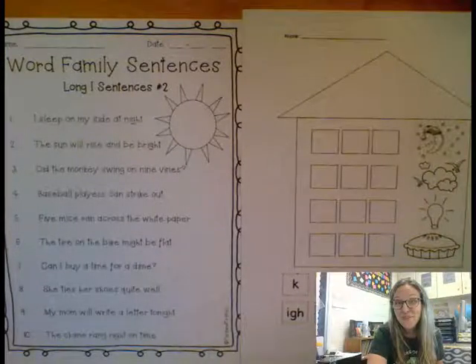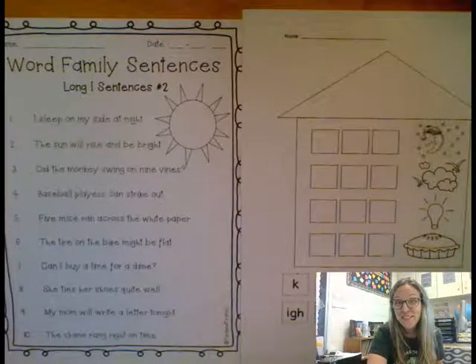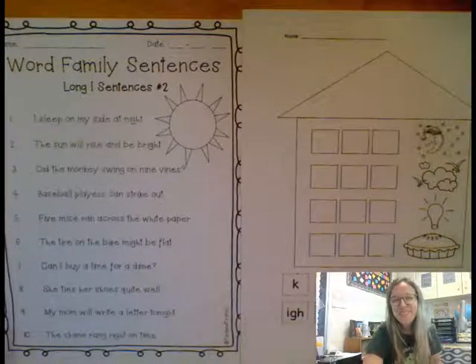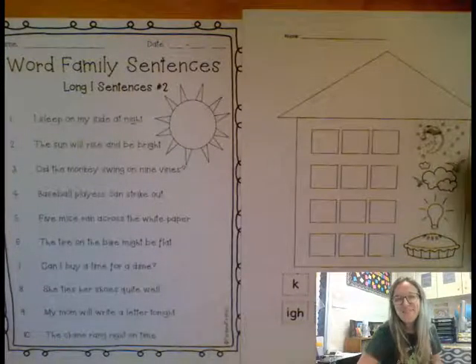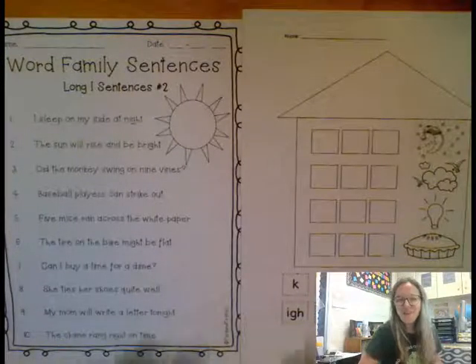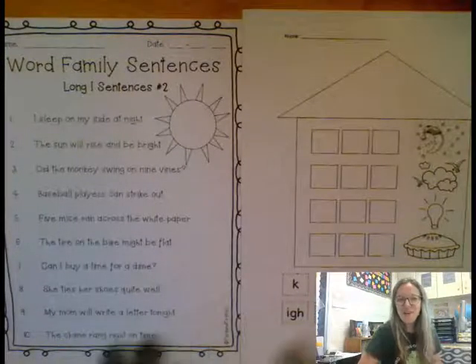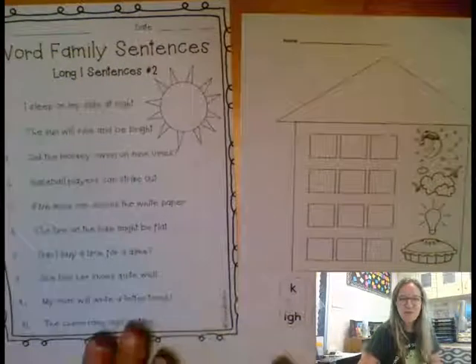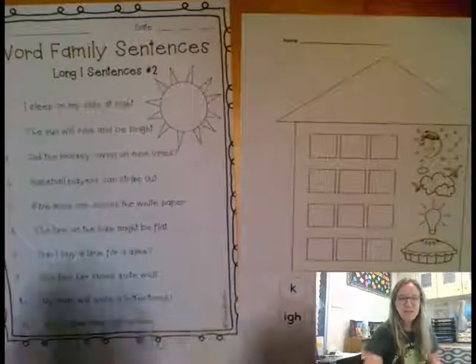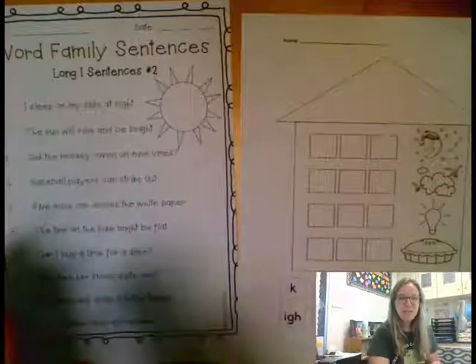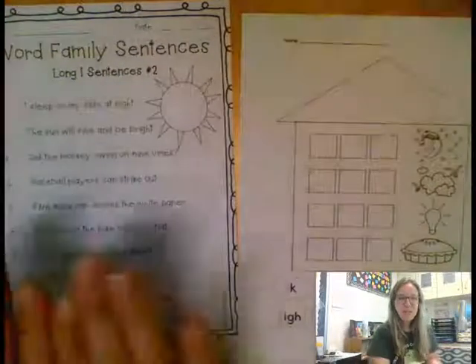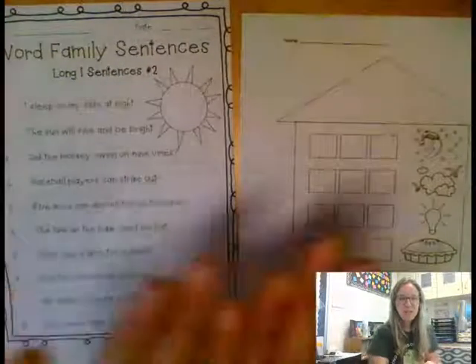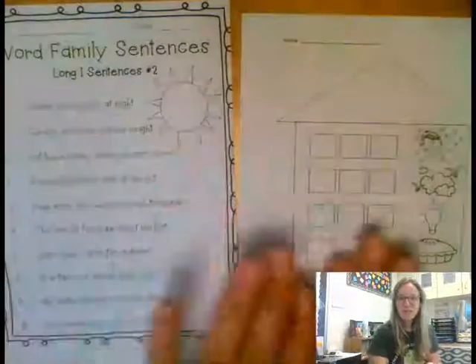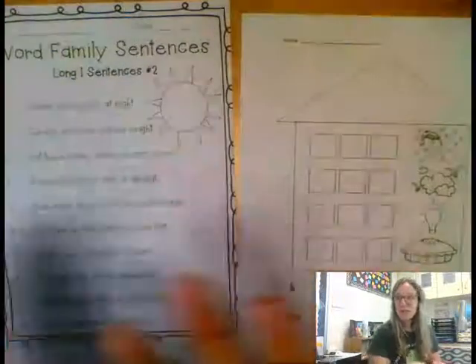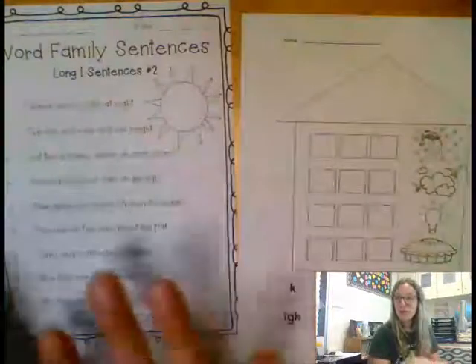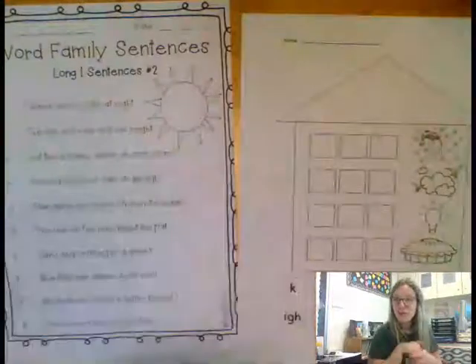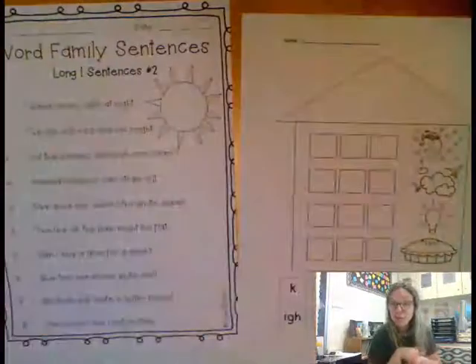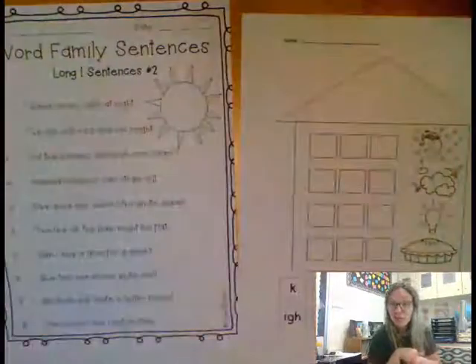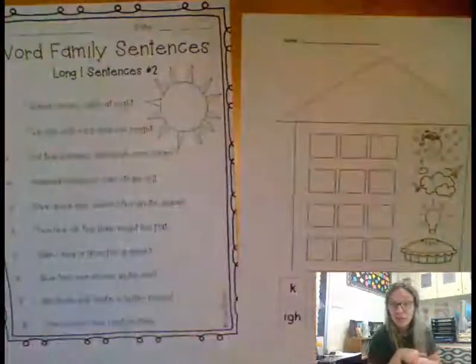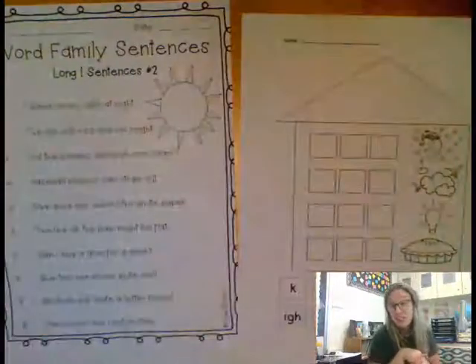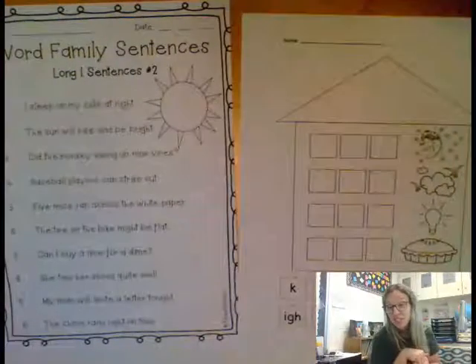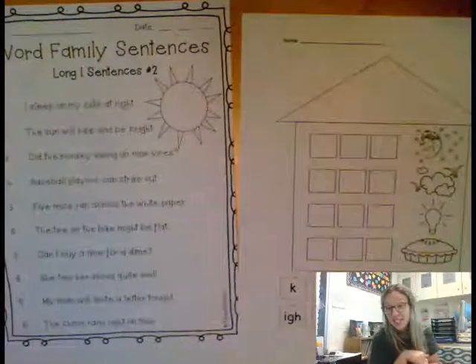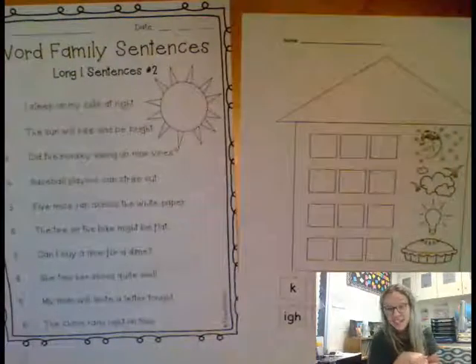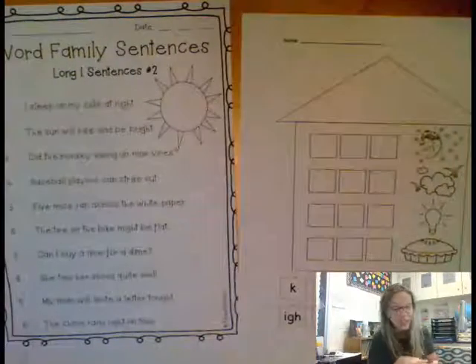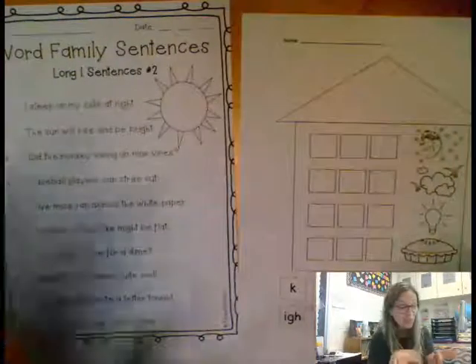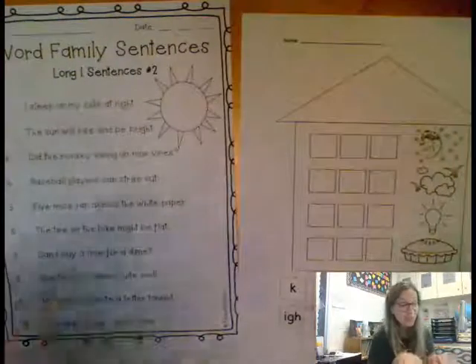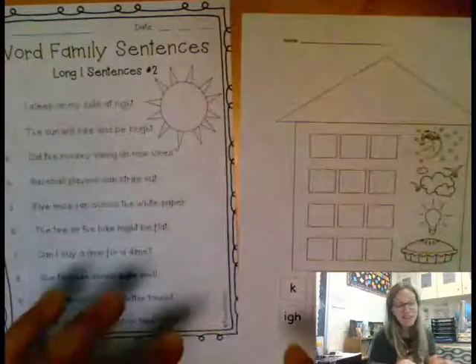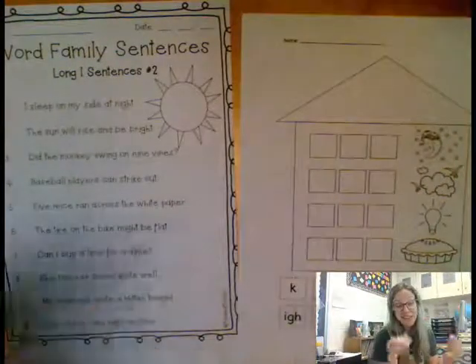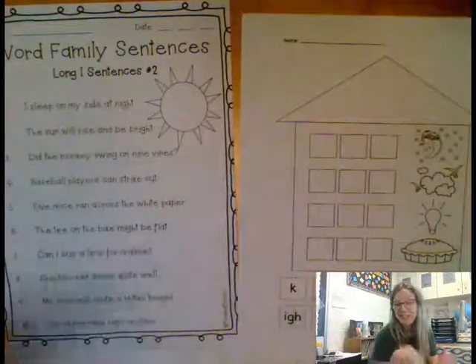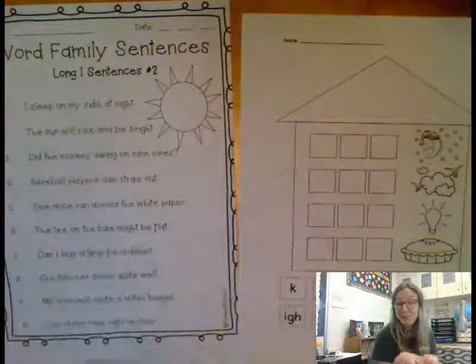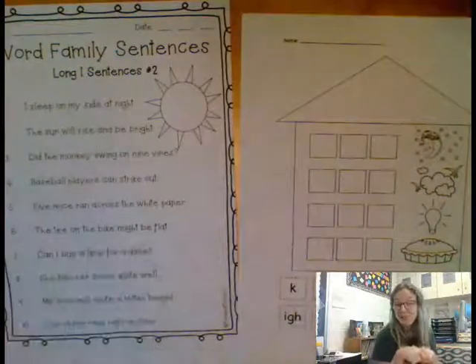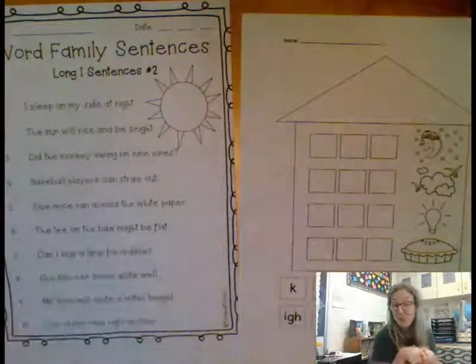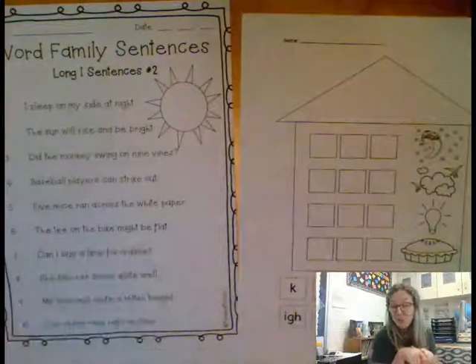In this video, I'm going to tell you what to do on both of your language arts pages today. You will find these in your folder.